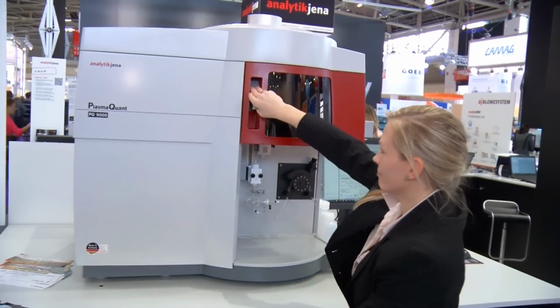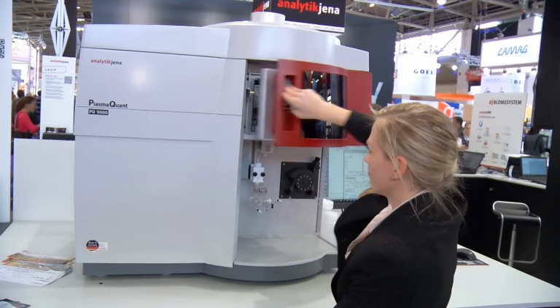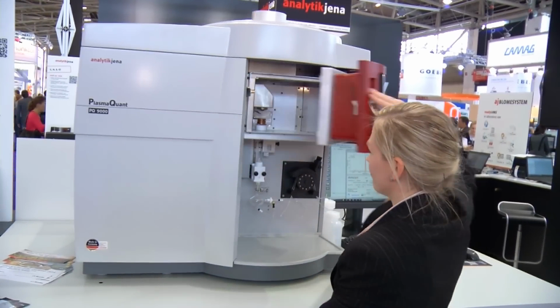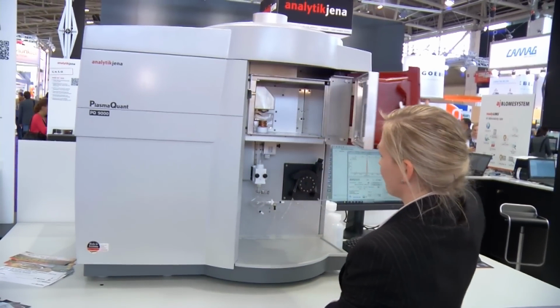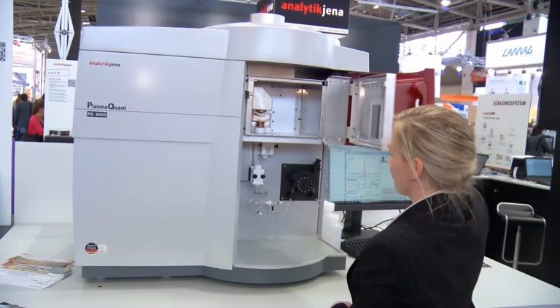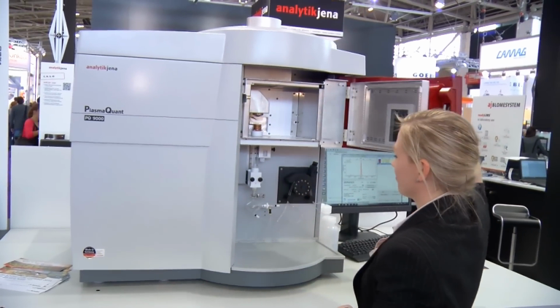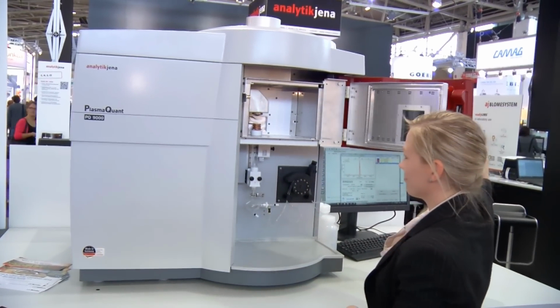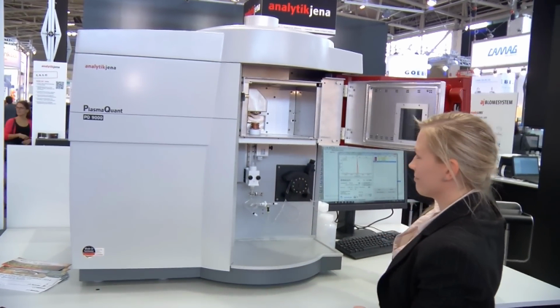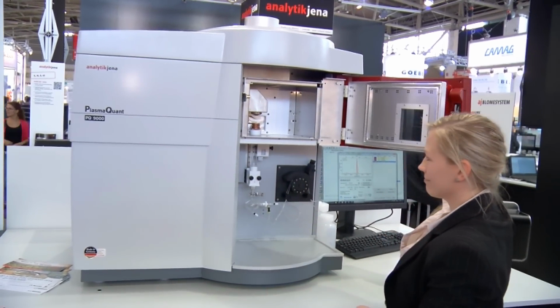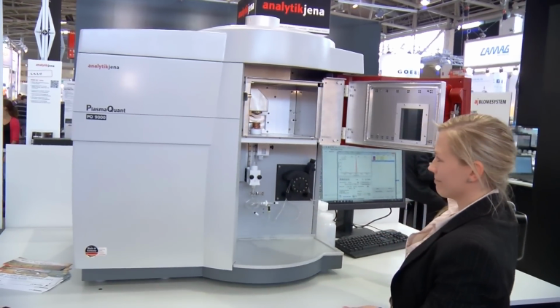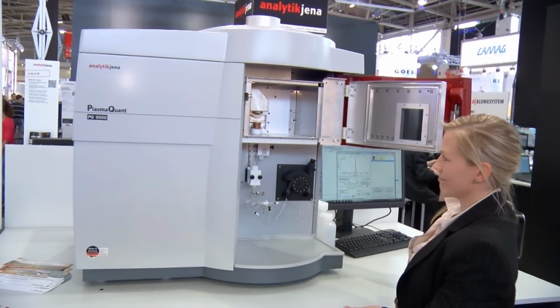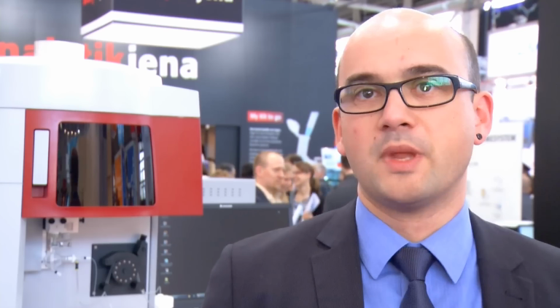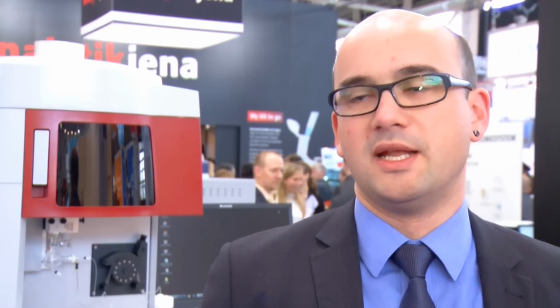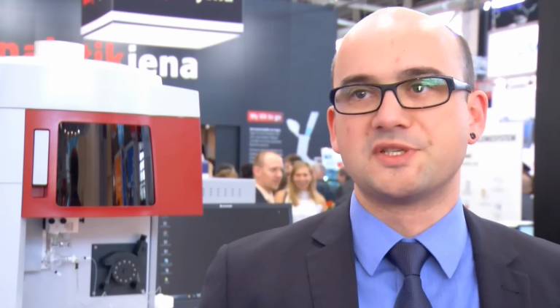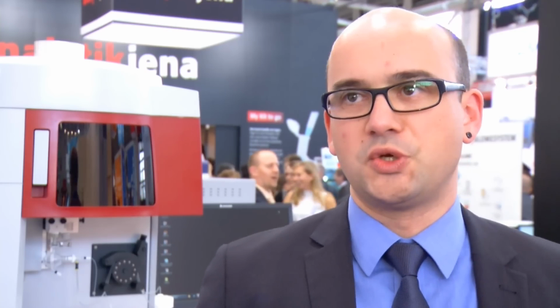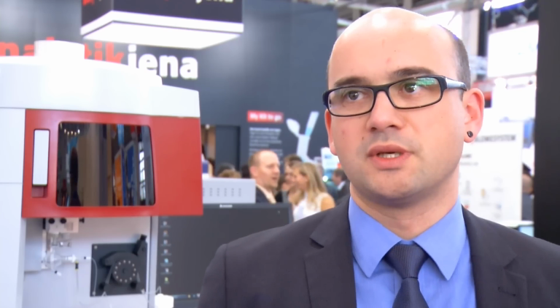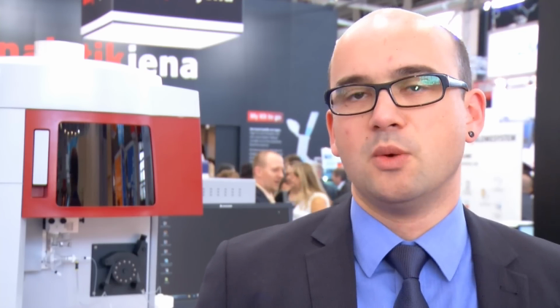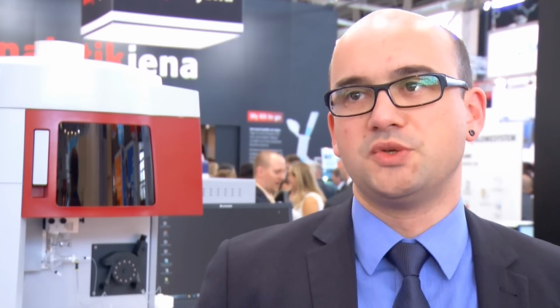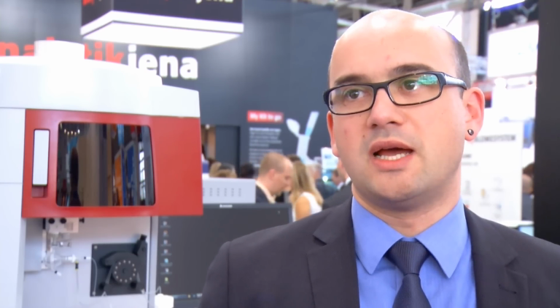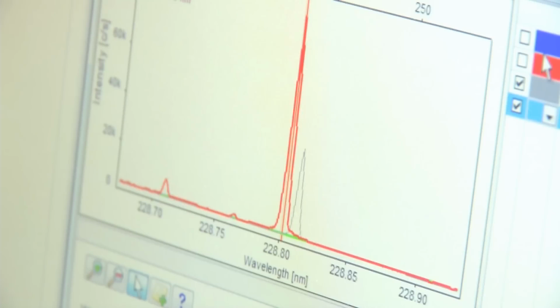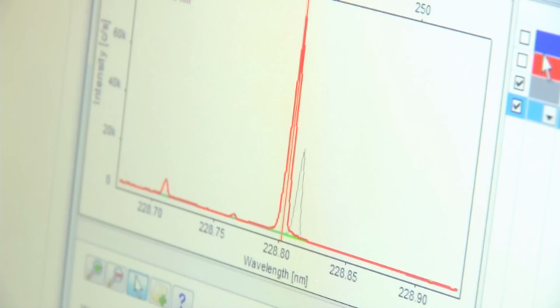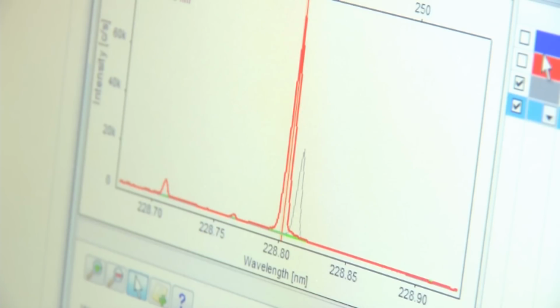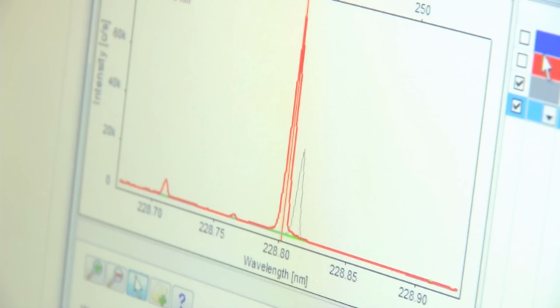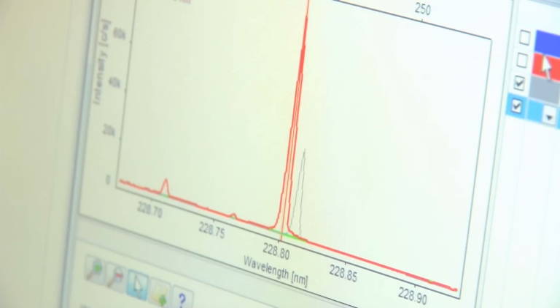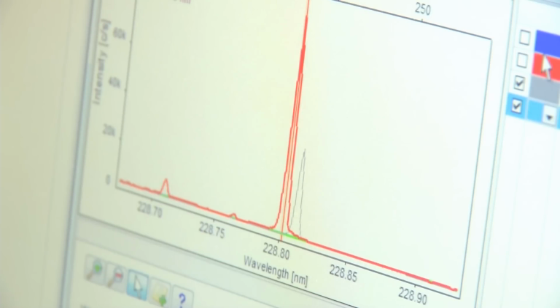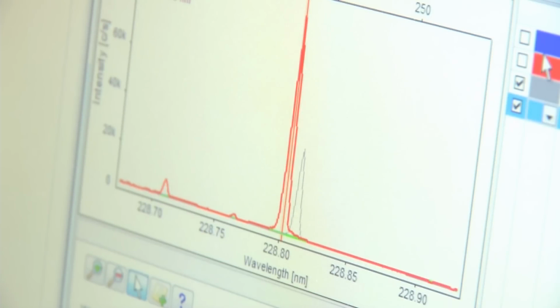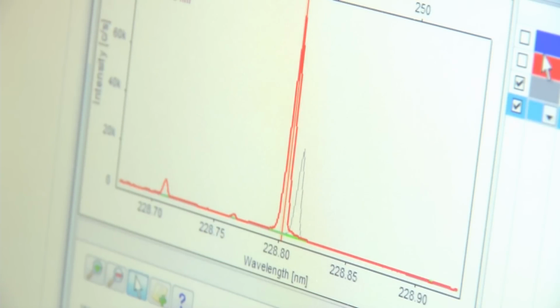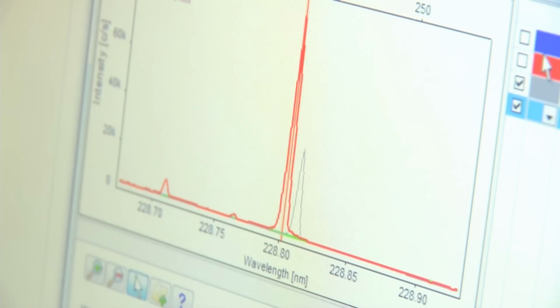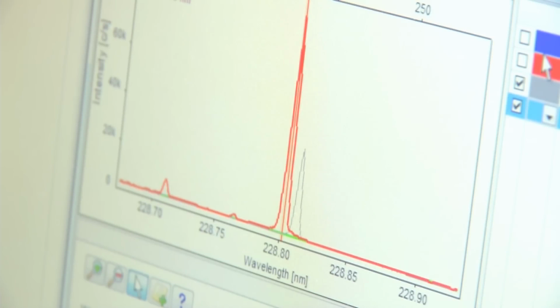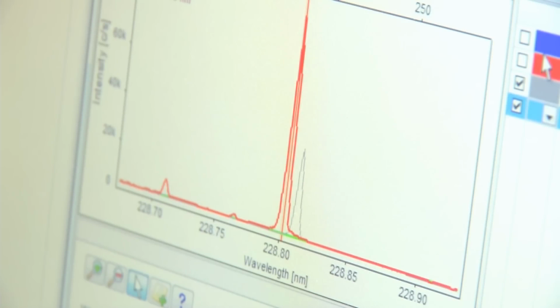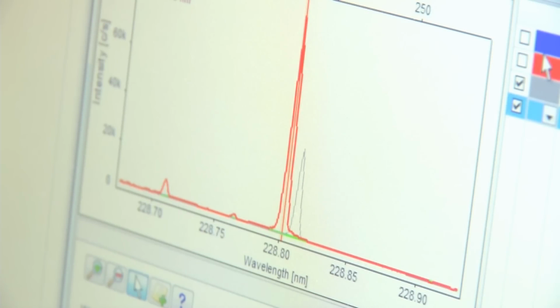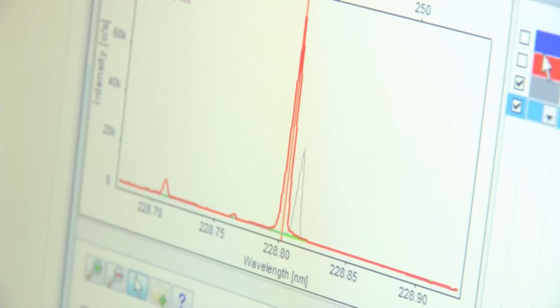The instrument's key feature is apparently its resolution. We have an optical resolution of about two picometers at 200 nanometers.